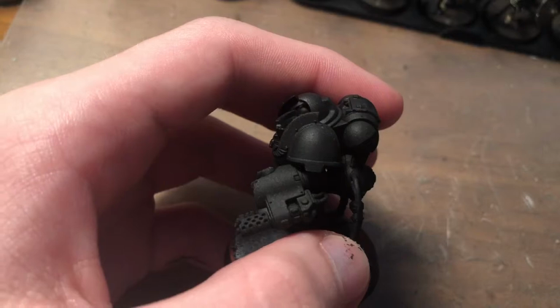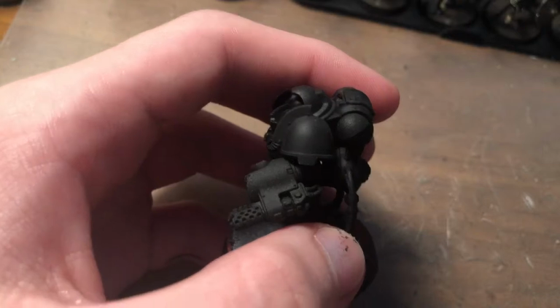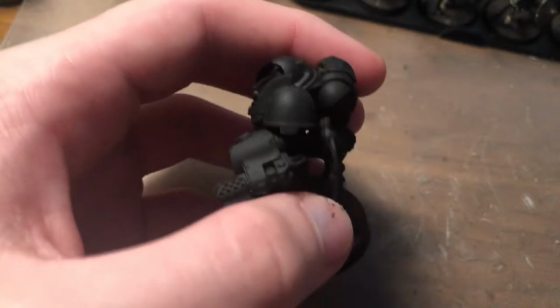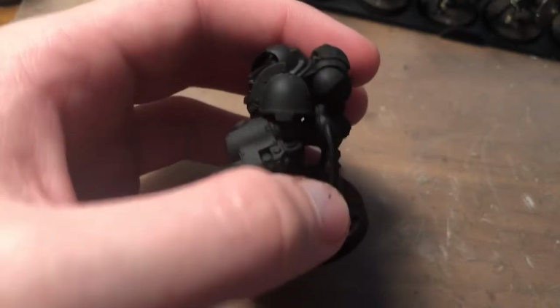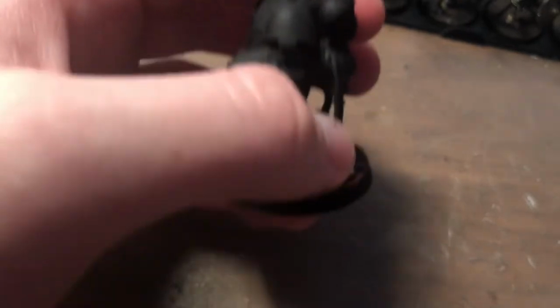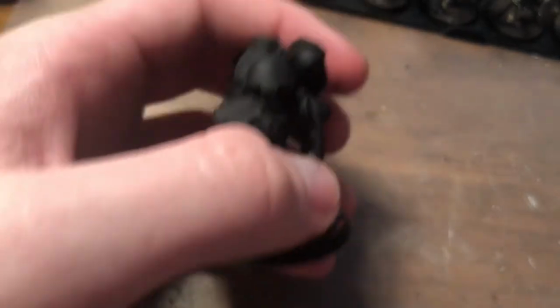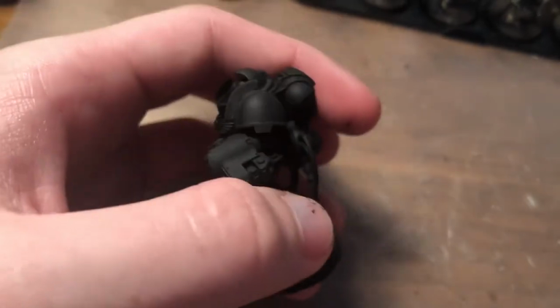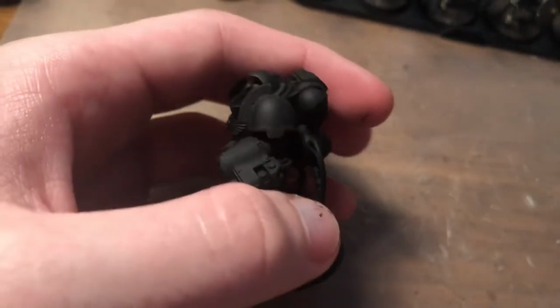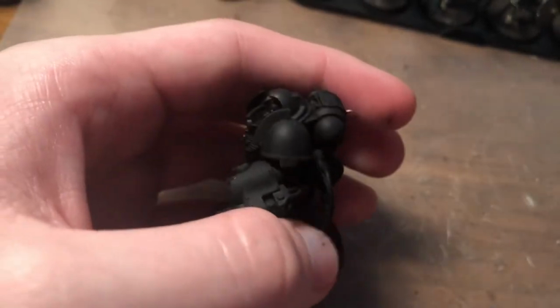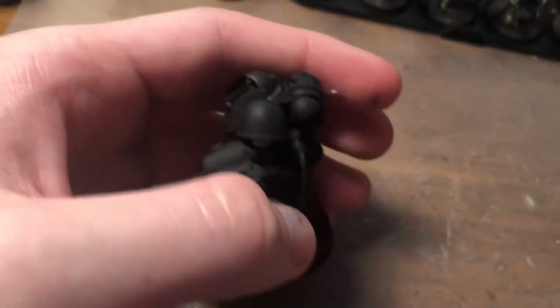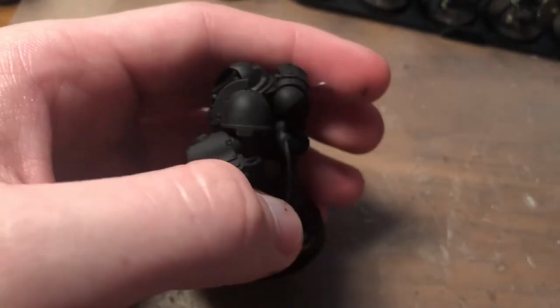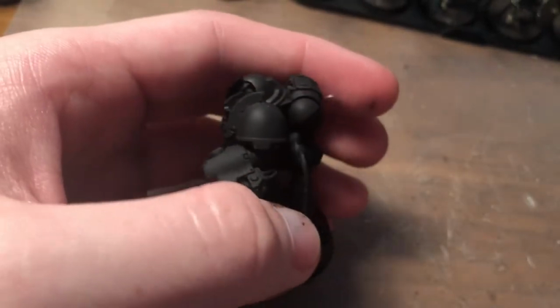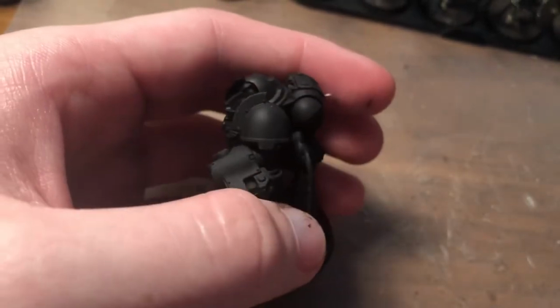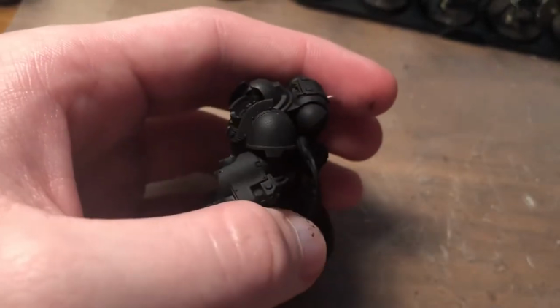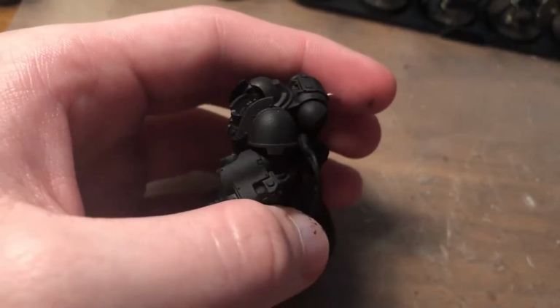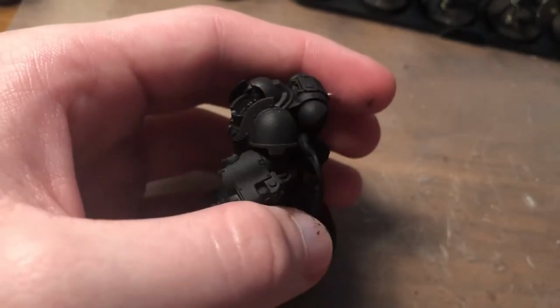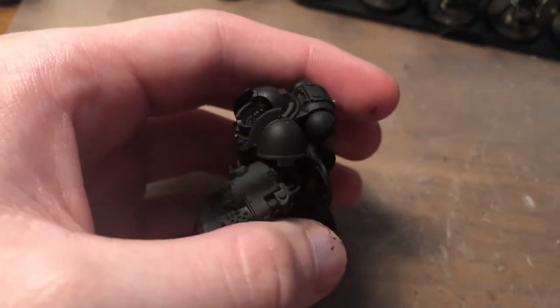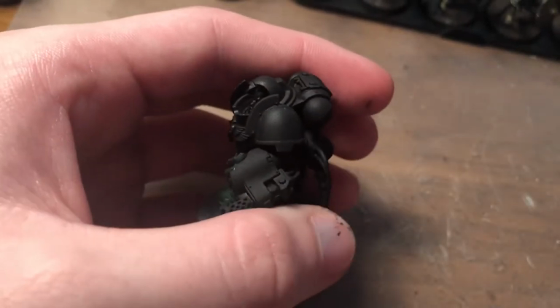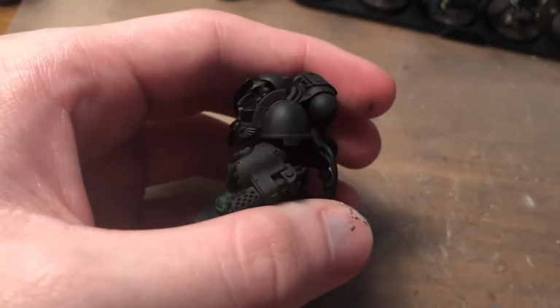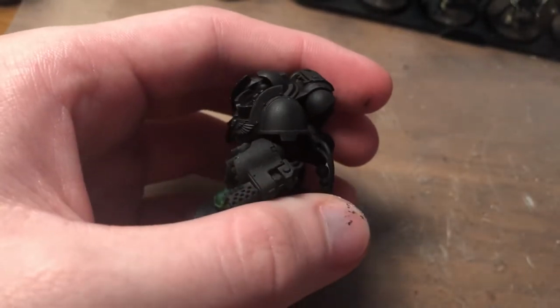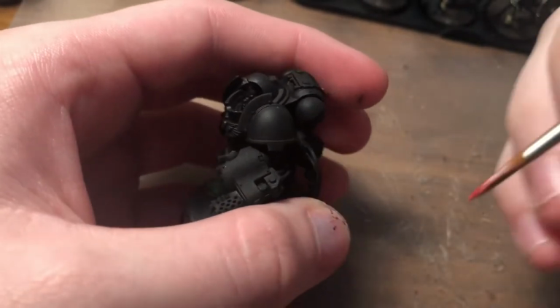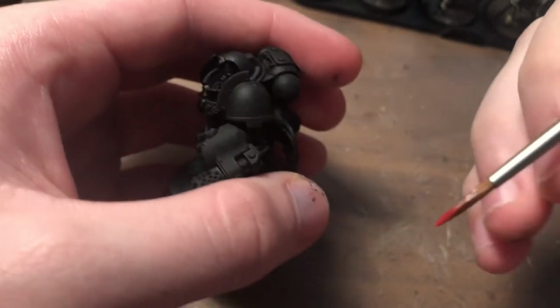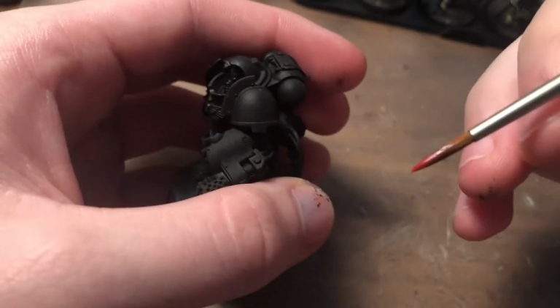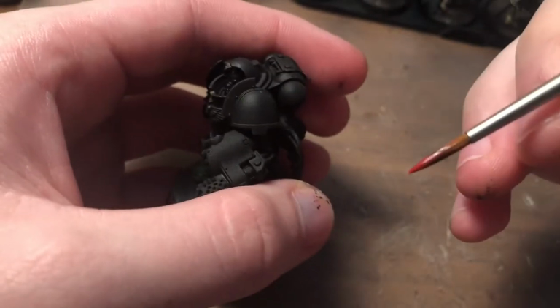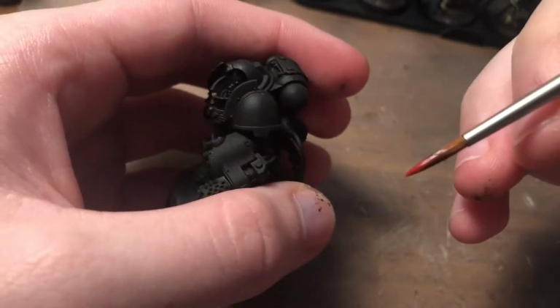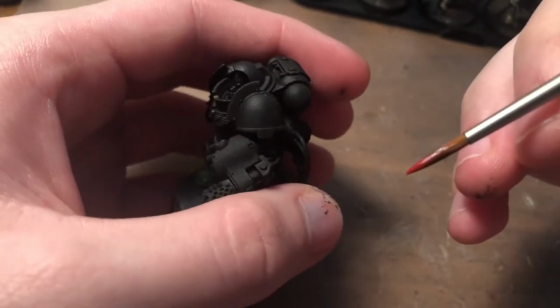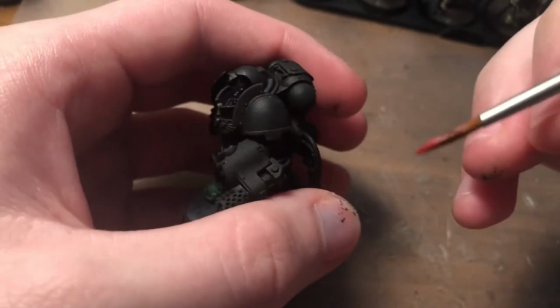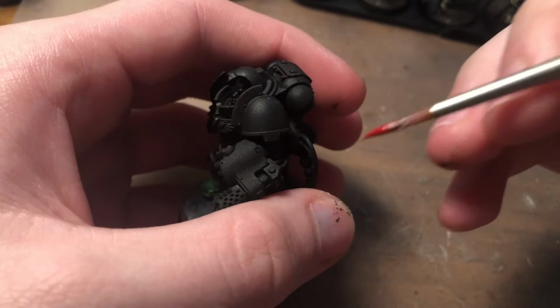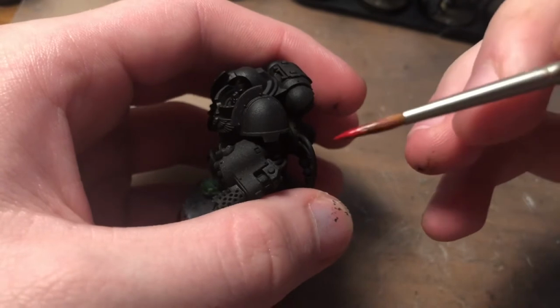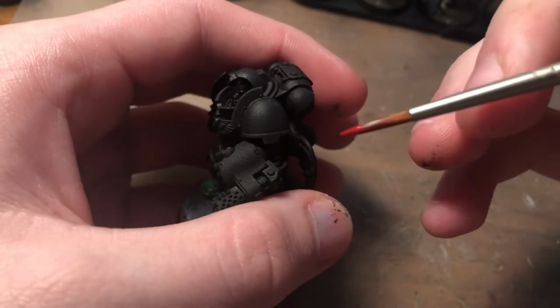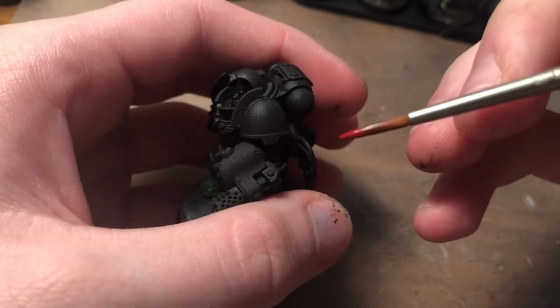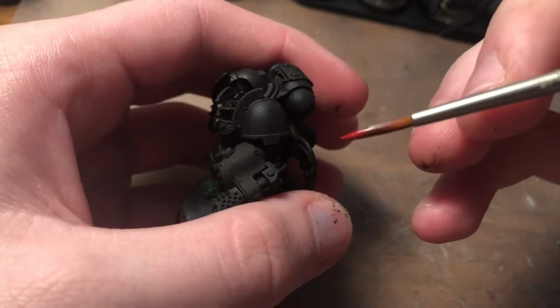Alright, hi everyone, welcome back. I've just got an older video I recorded here on how to paint freehand flames.